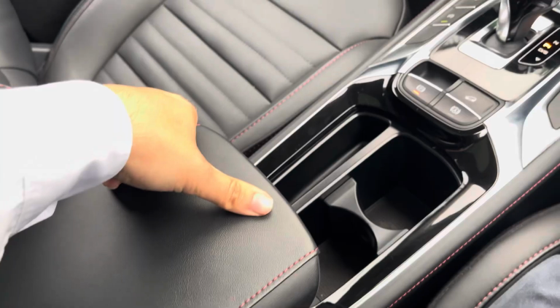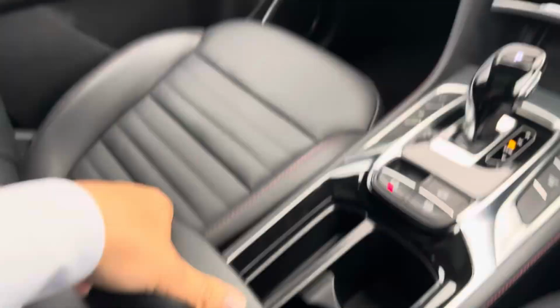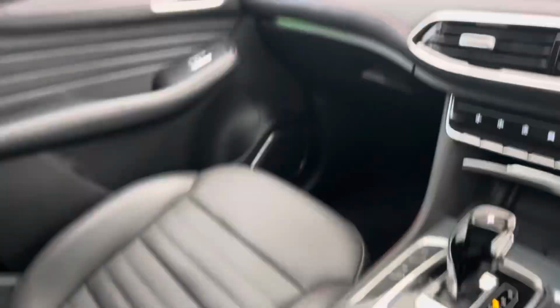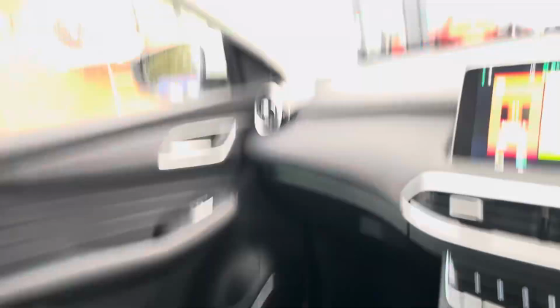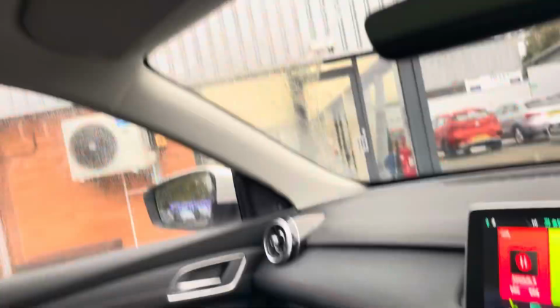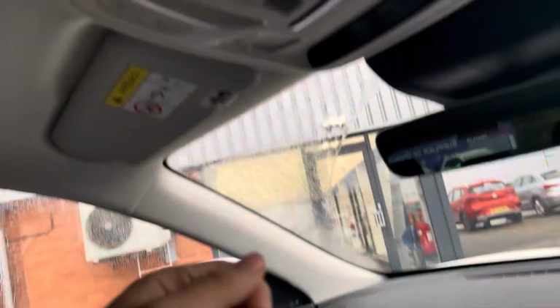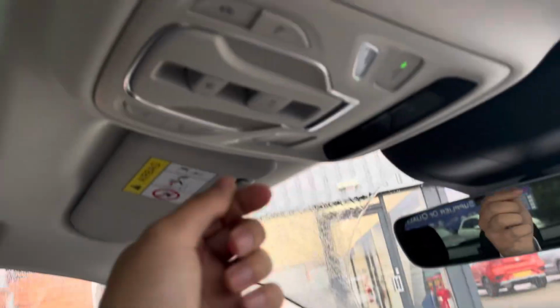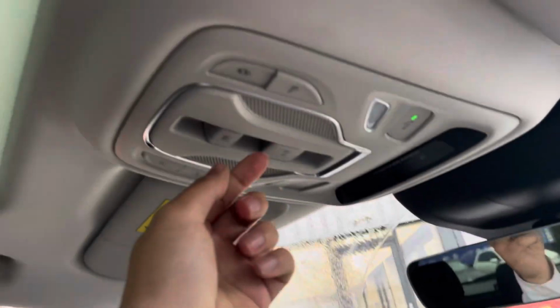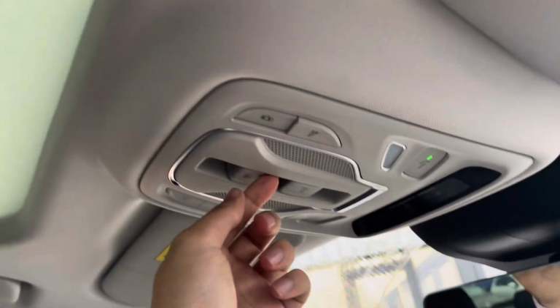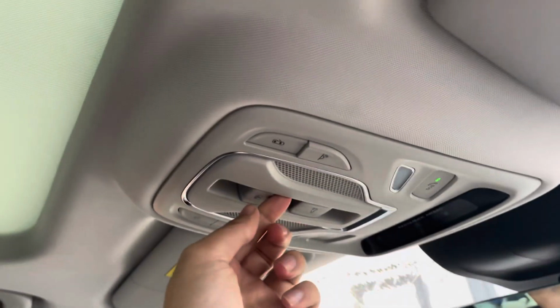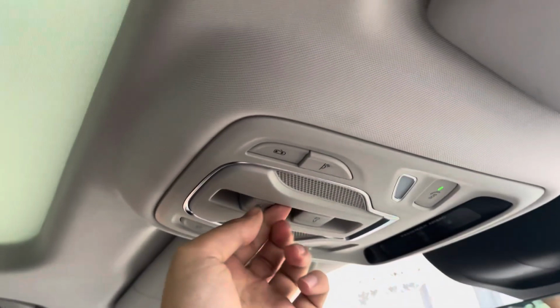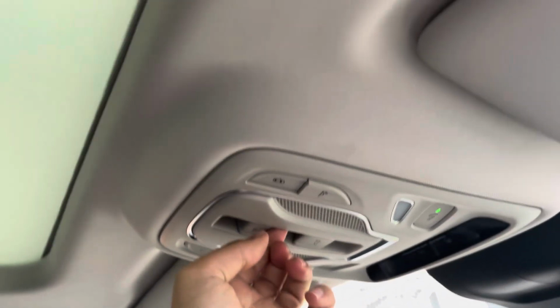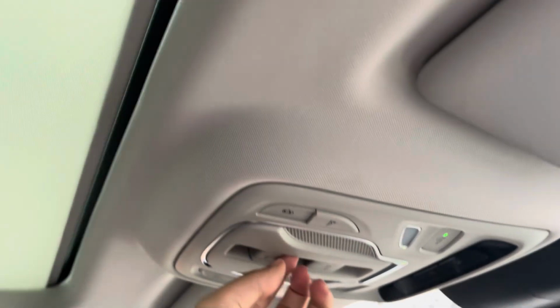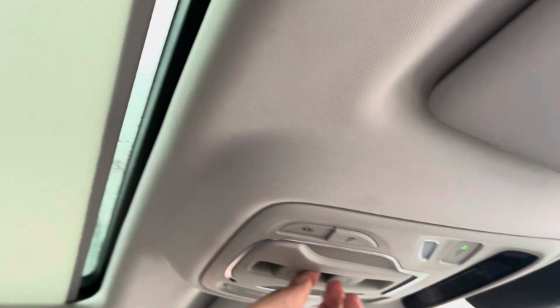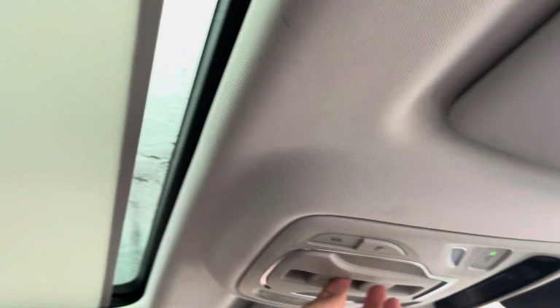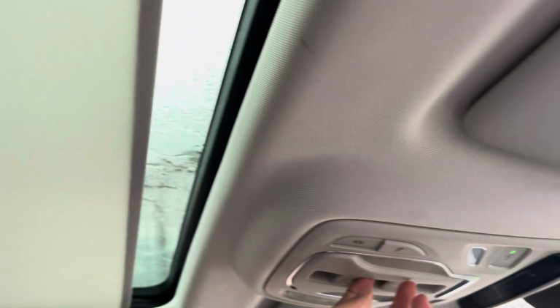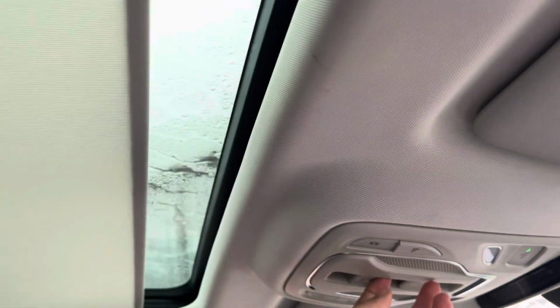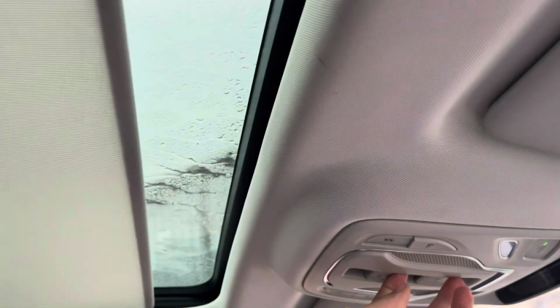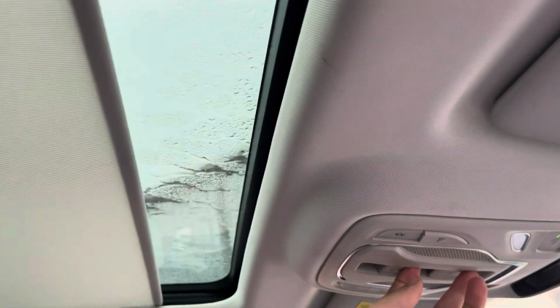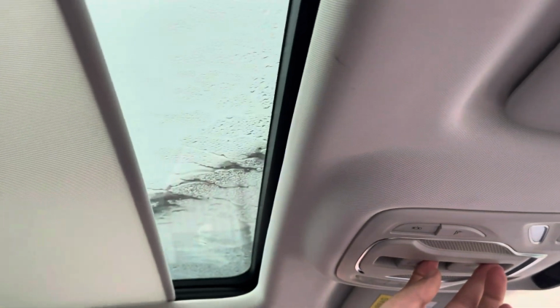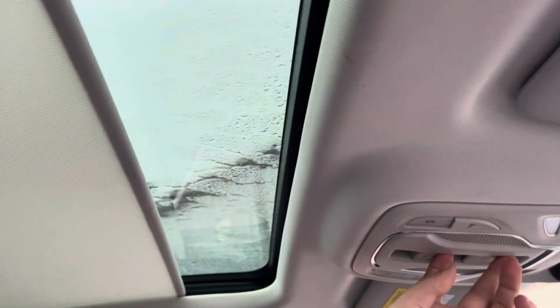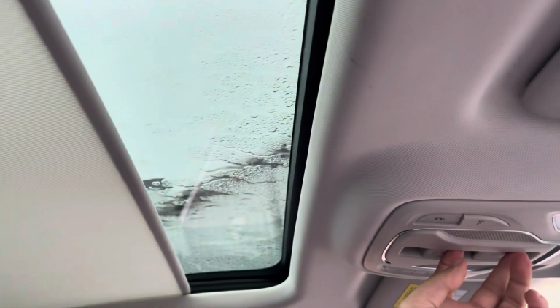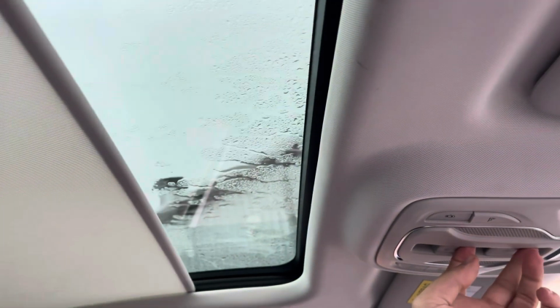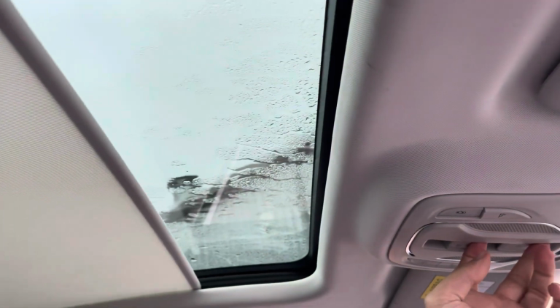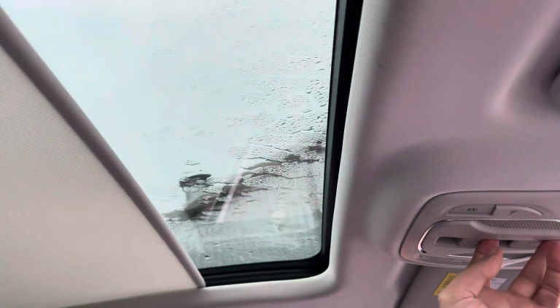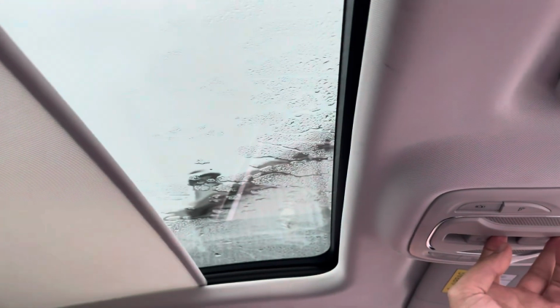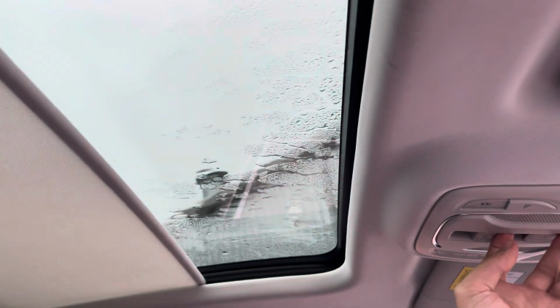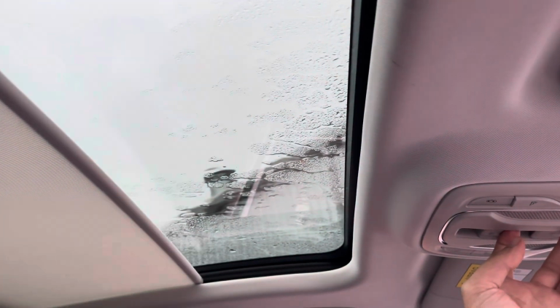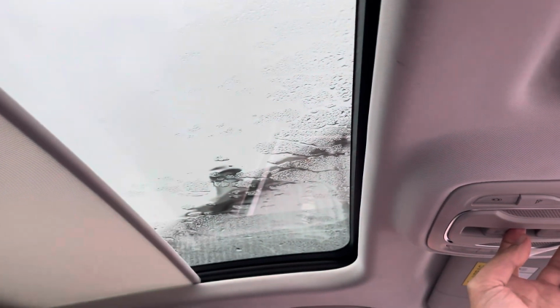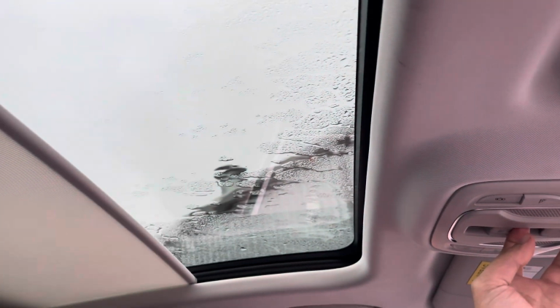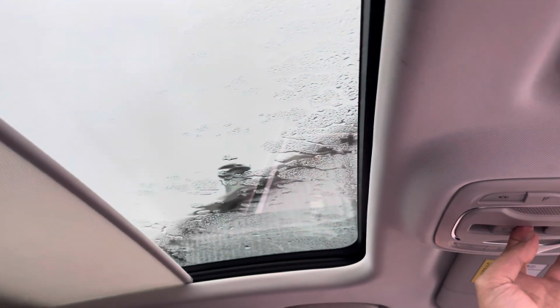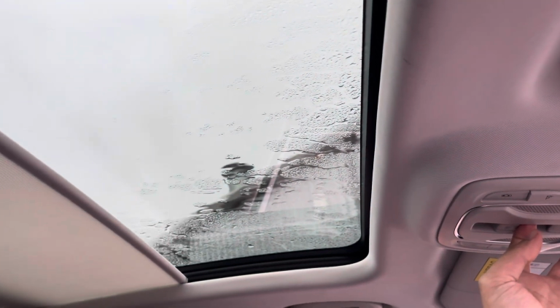And if you look just above your head, you do have access to a panoramic glass sunroof to really enjoy those blue skies in the summer.